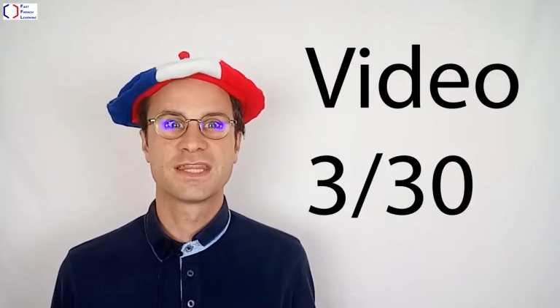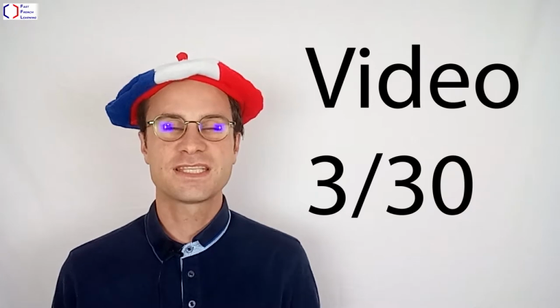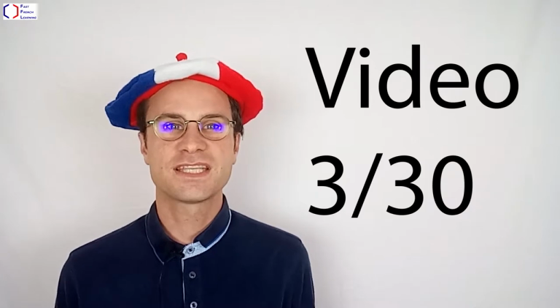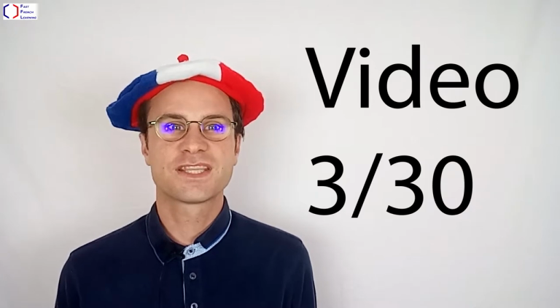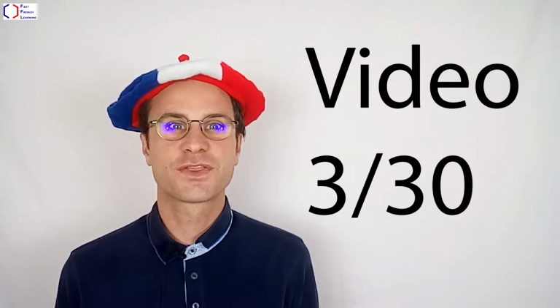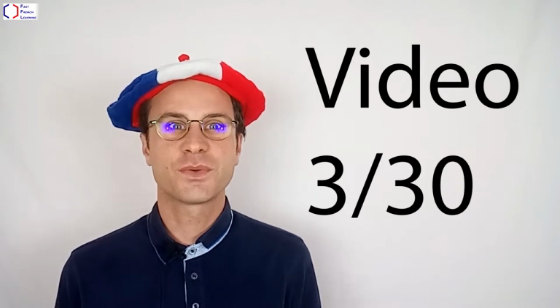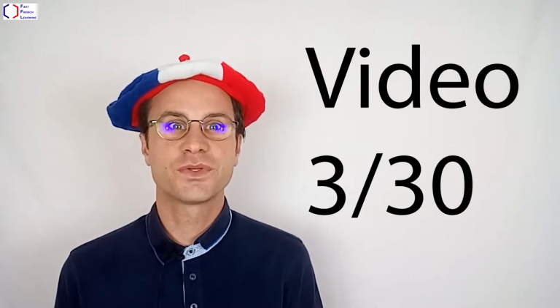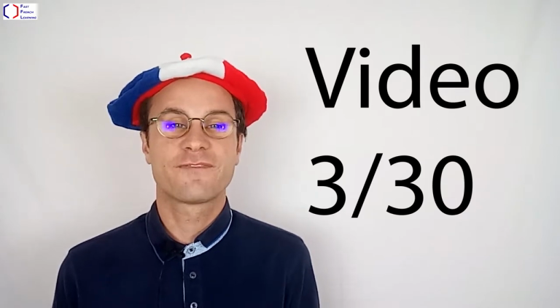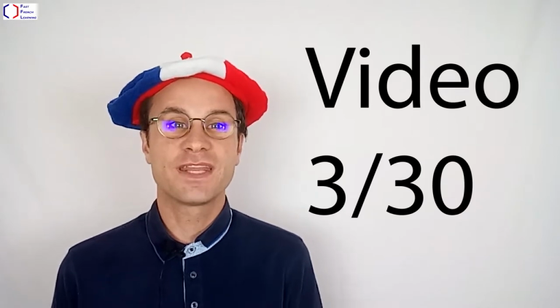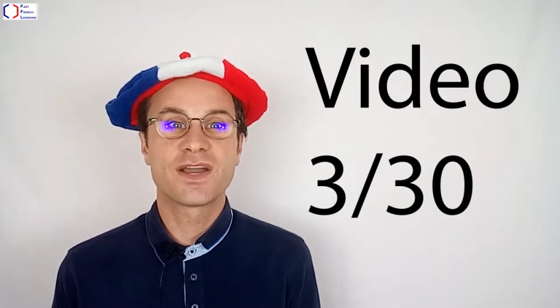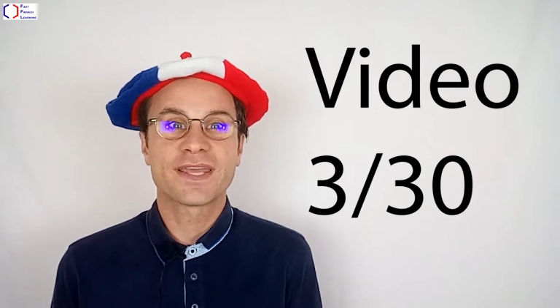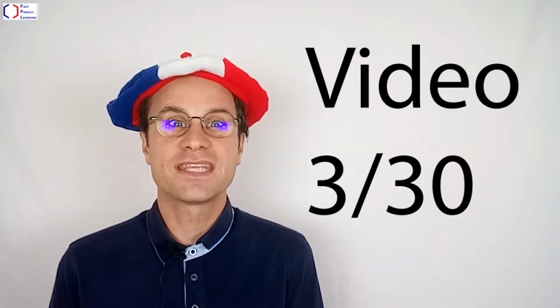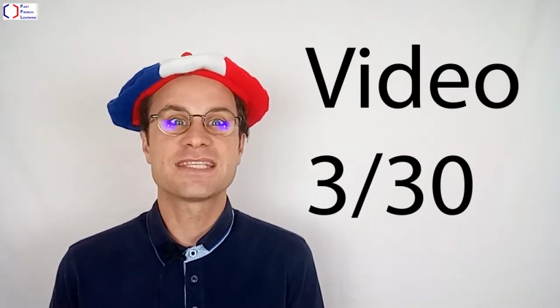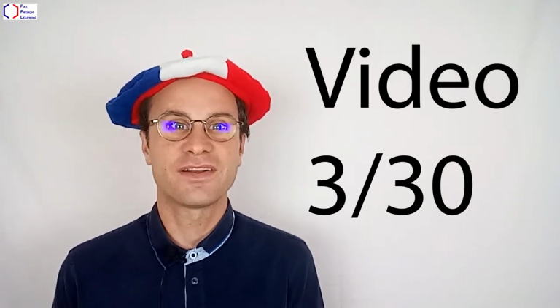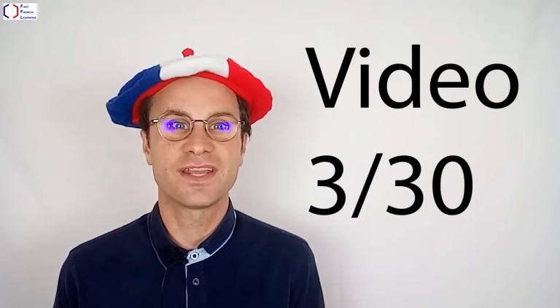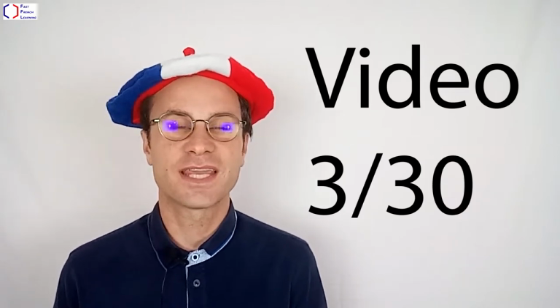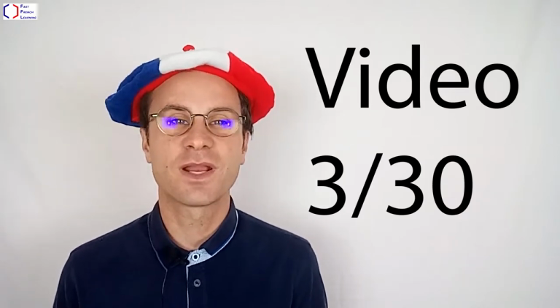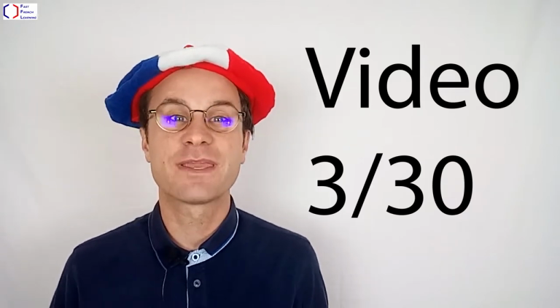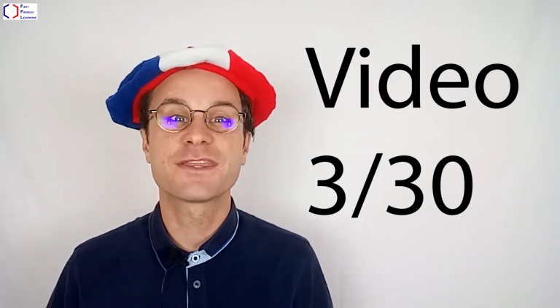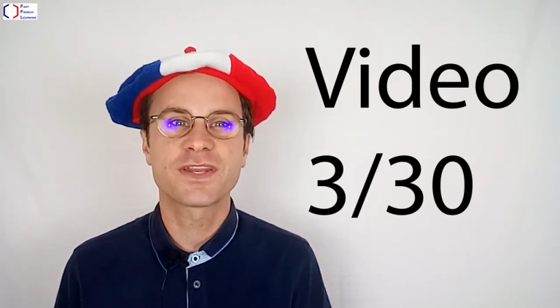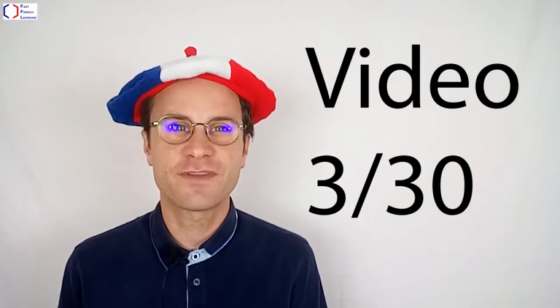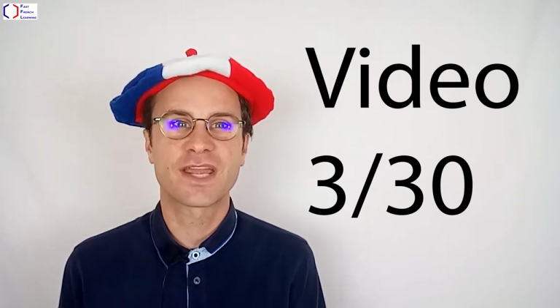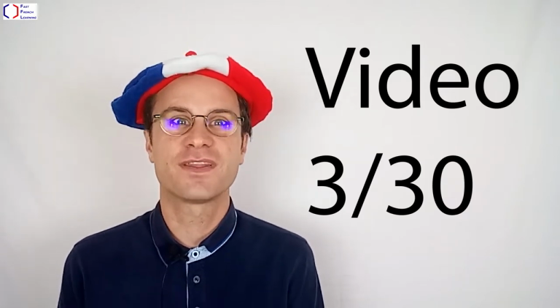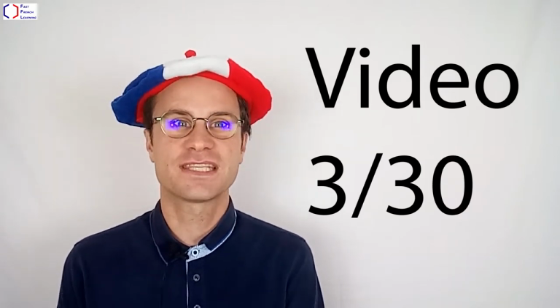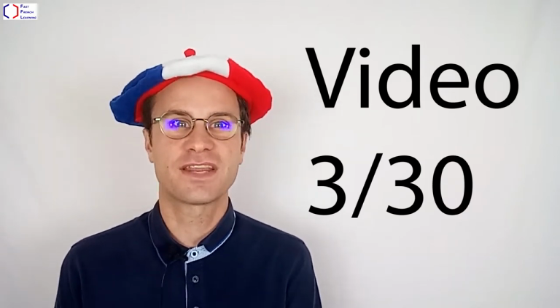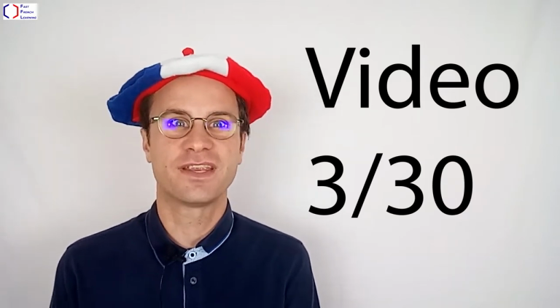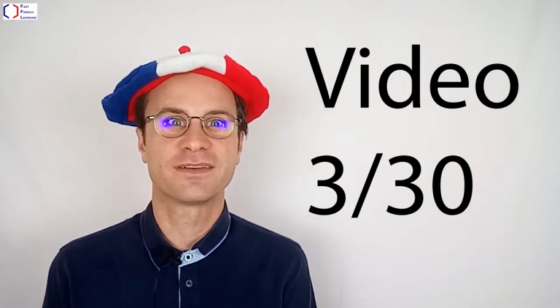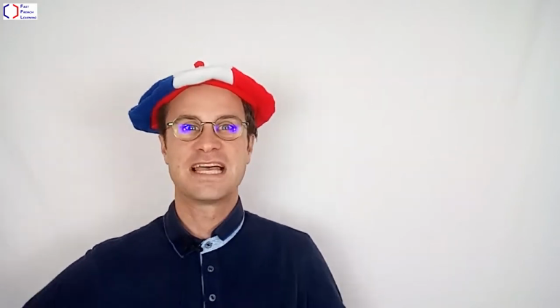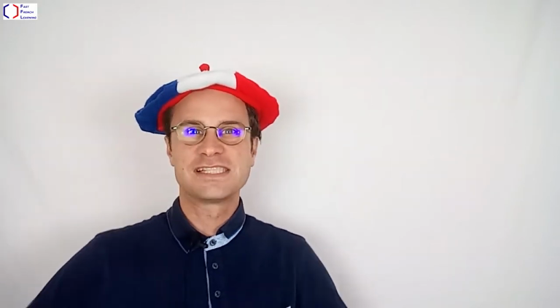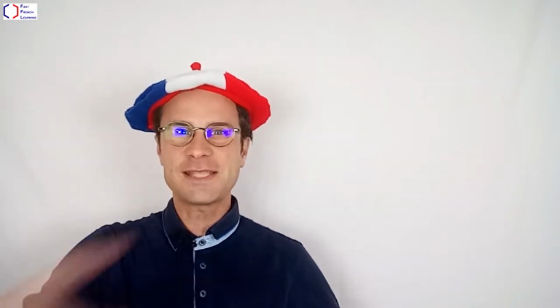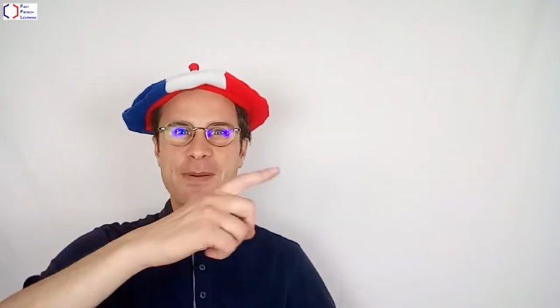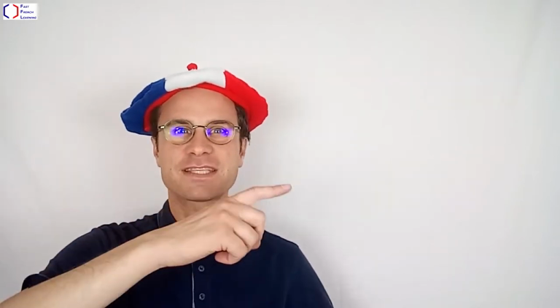This is the third video in this series. There will be 30 videos in this series. C'est parti!